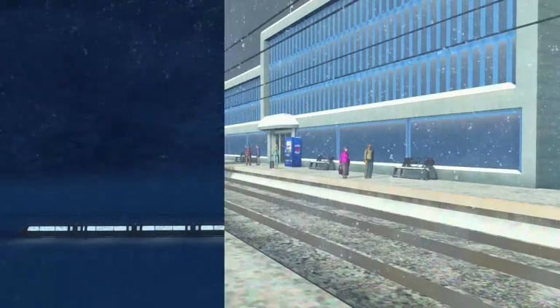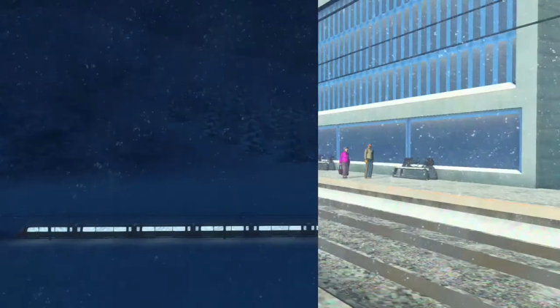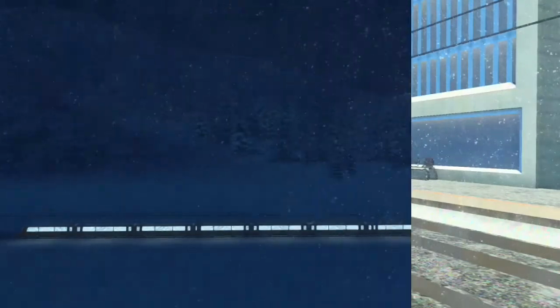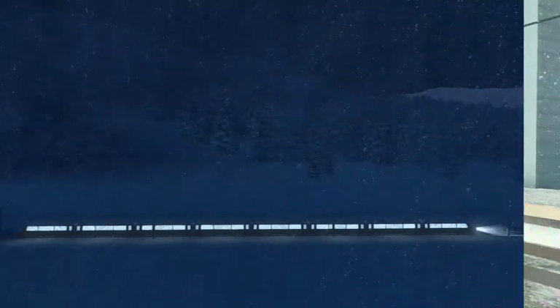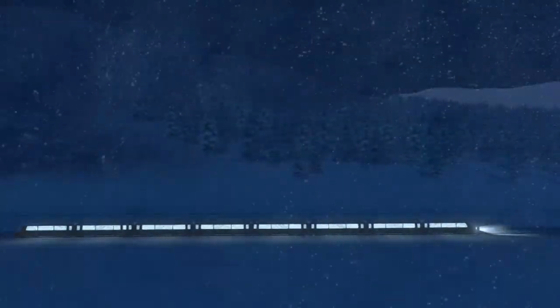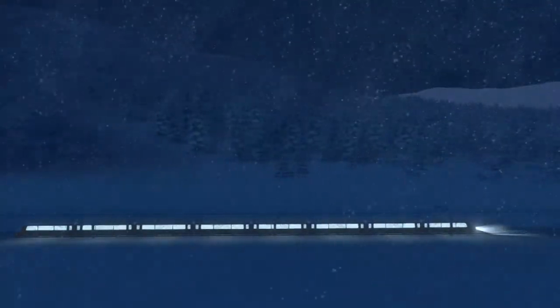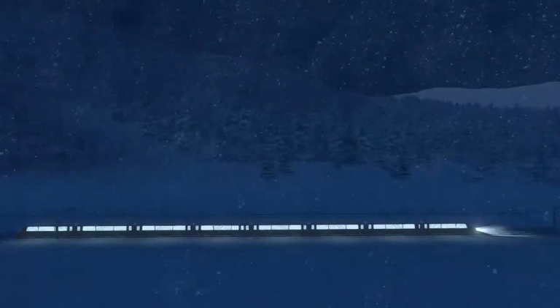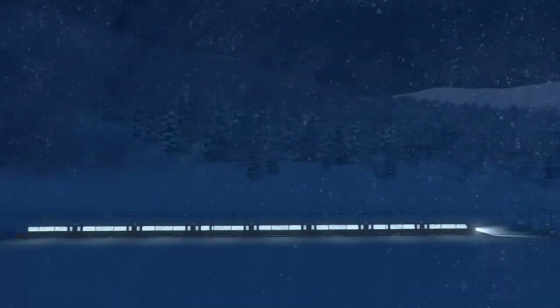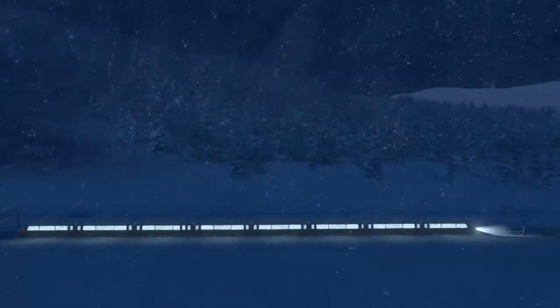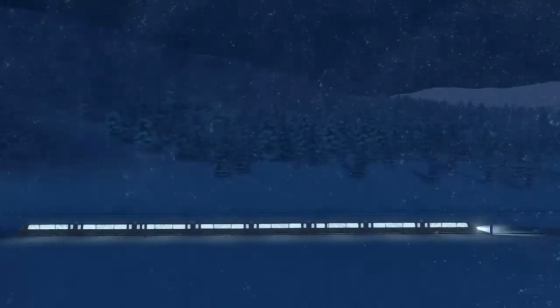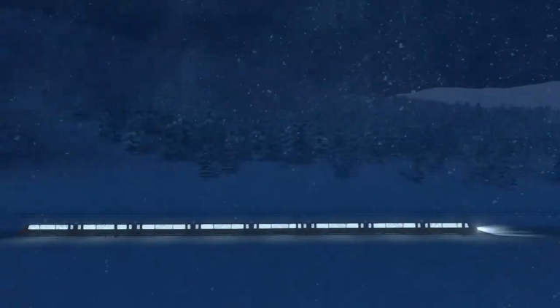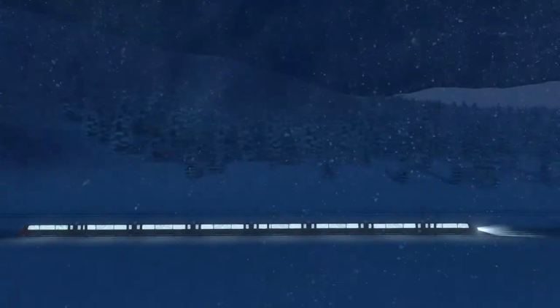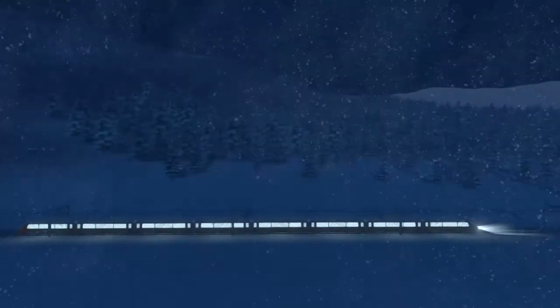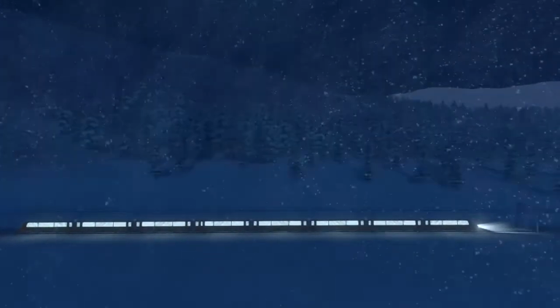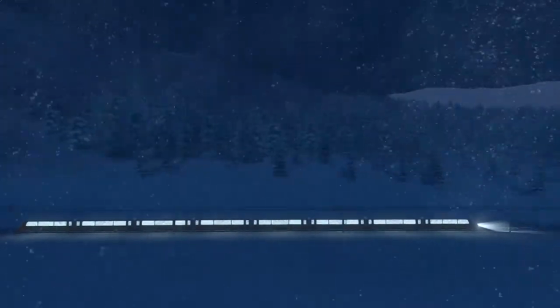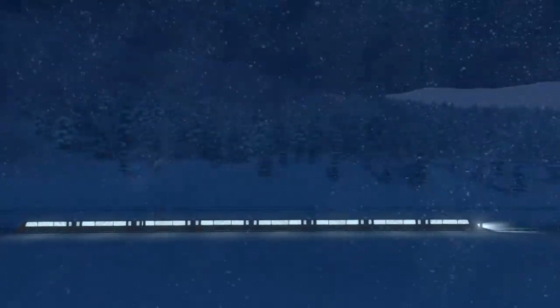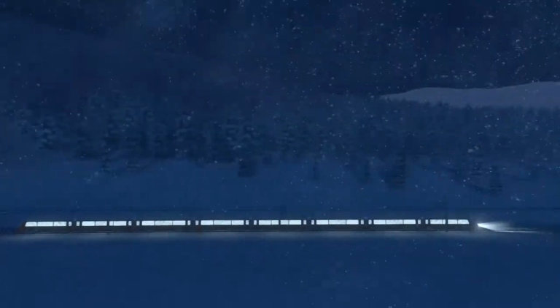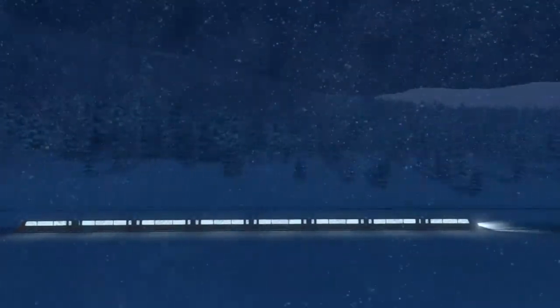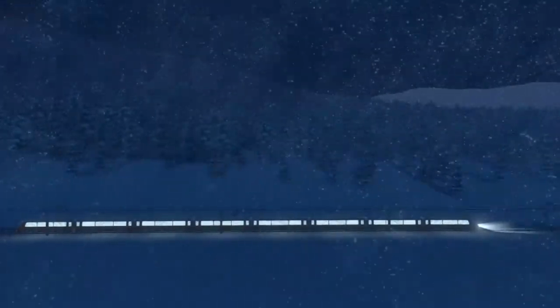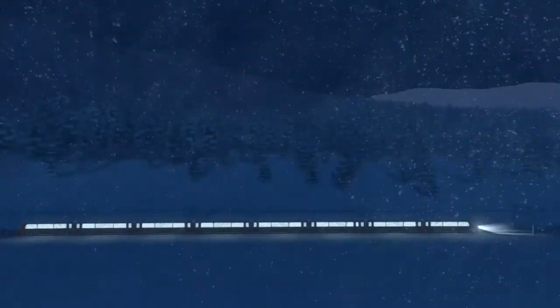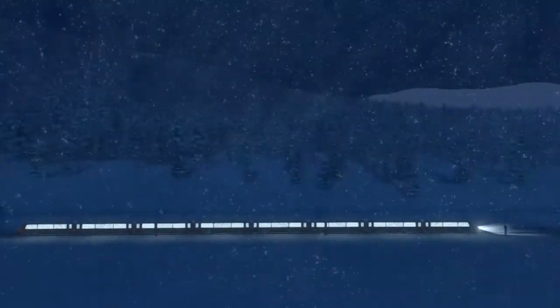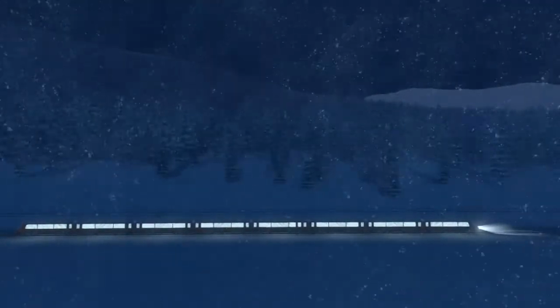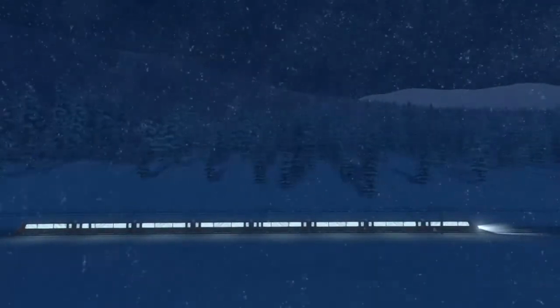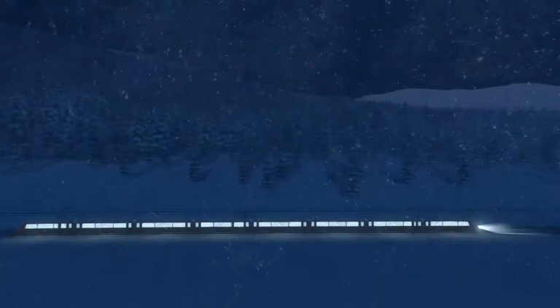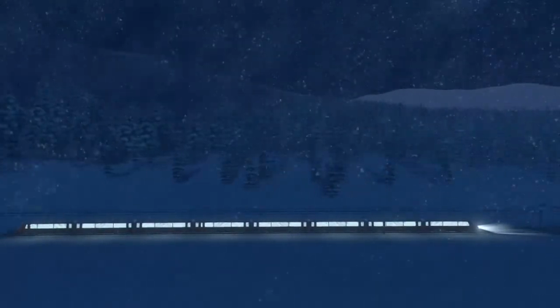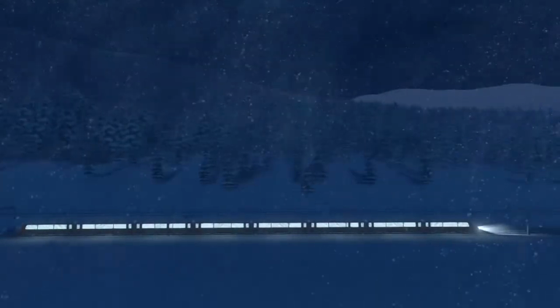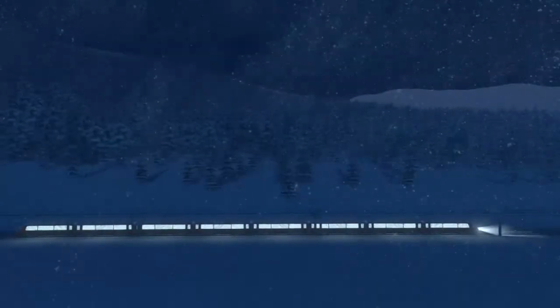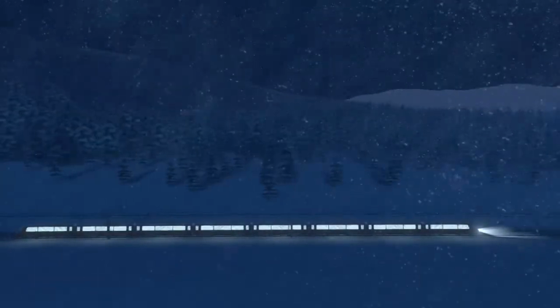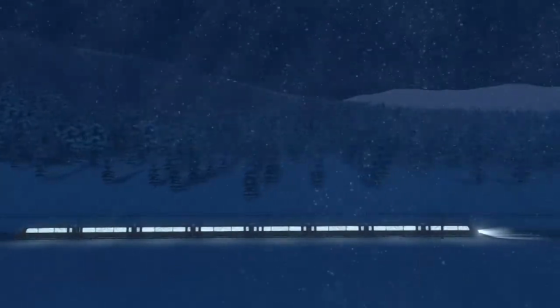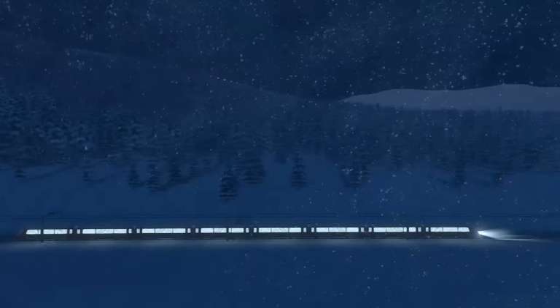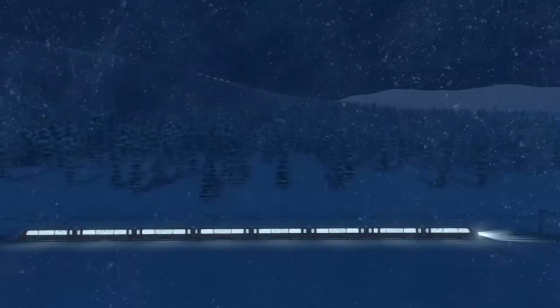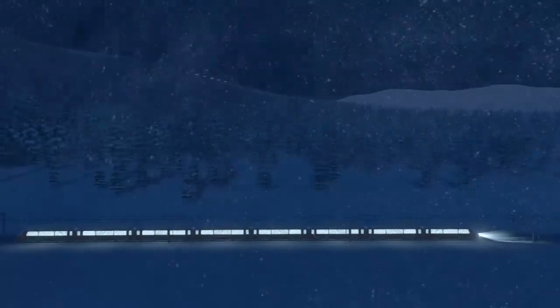Hello everybody, PretzelRoad here, and welcome back to another Cities Skylines video.